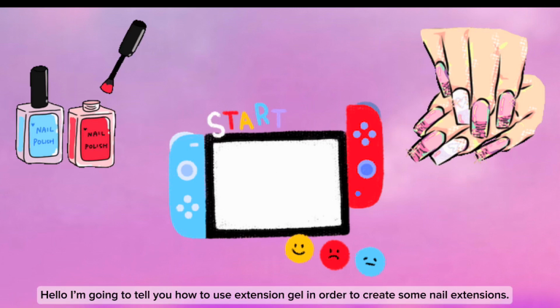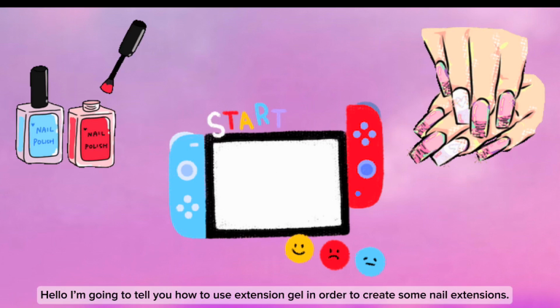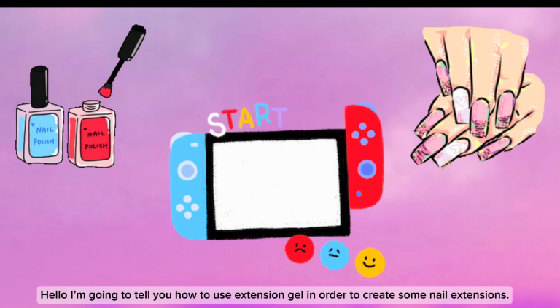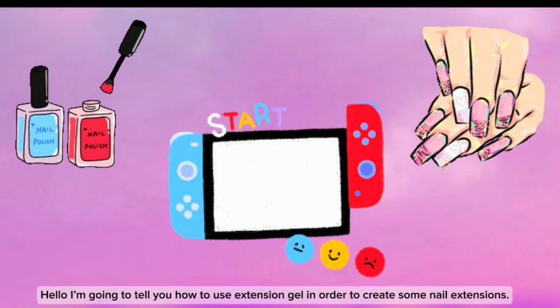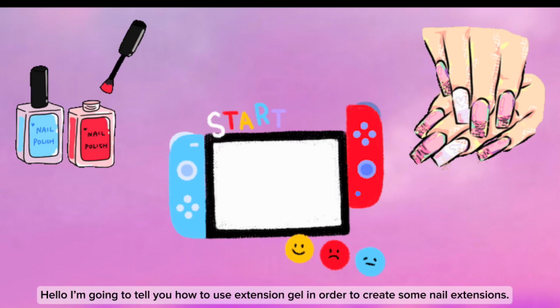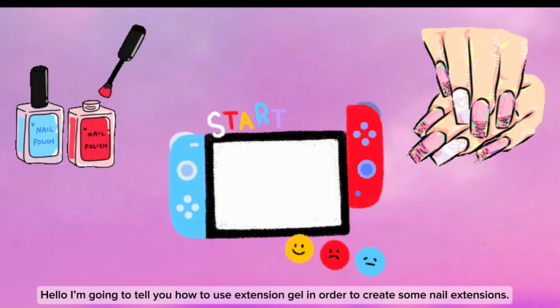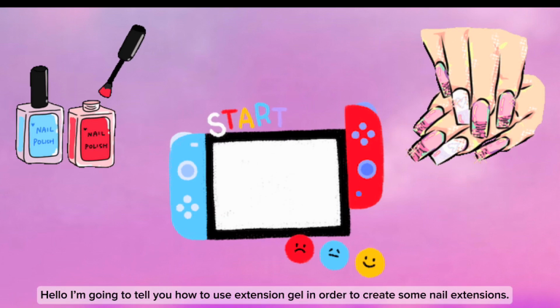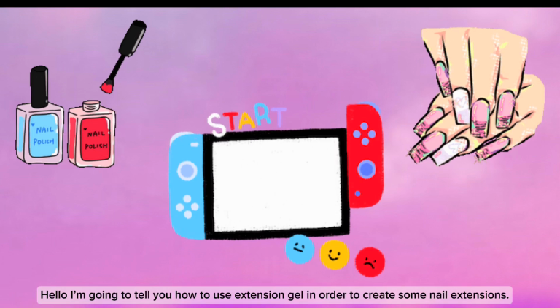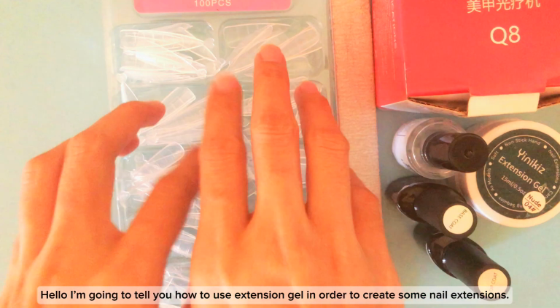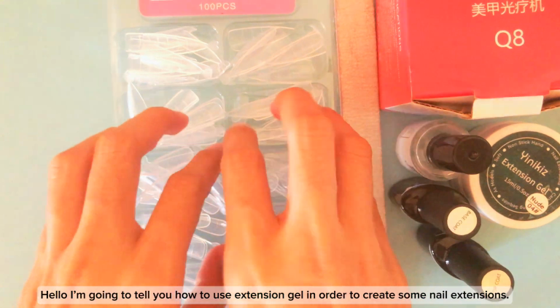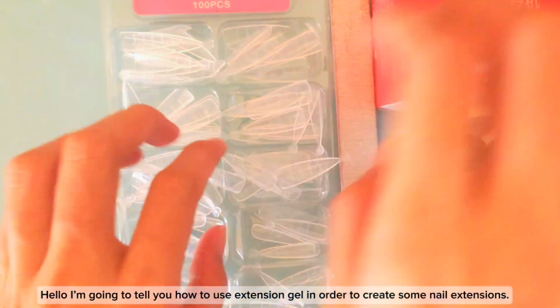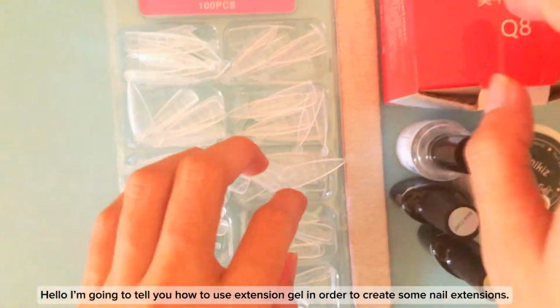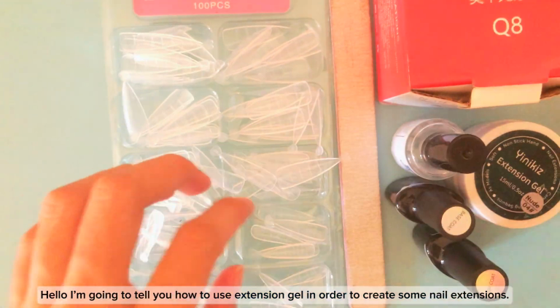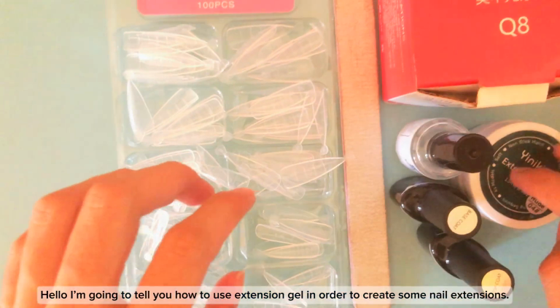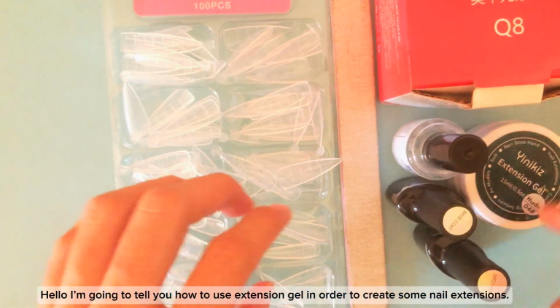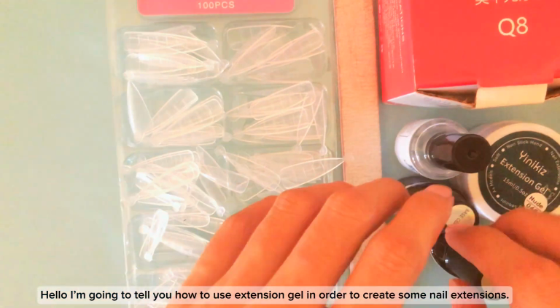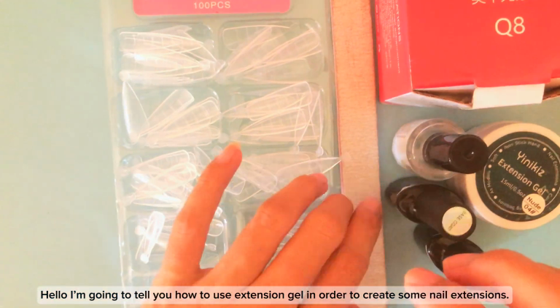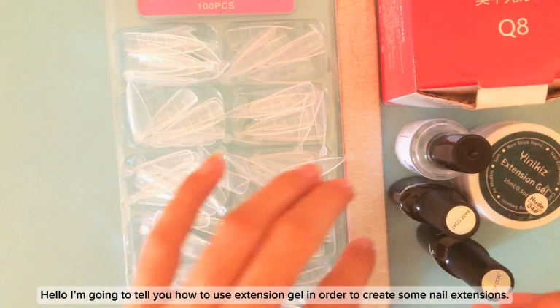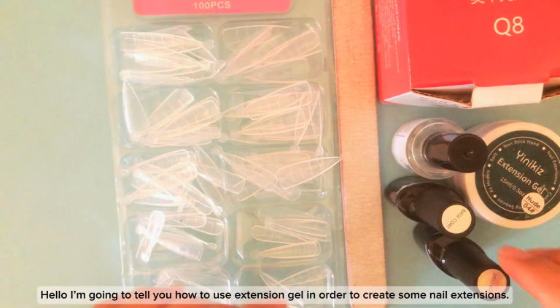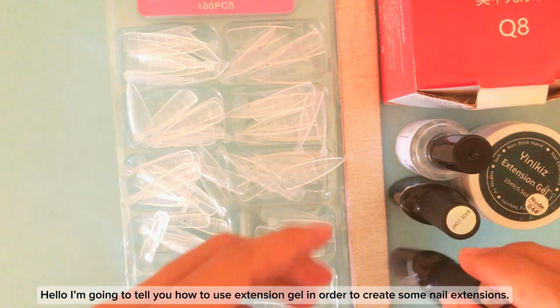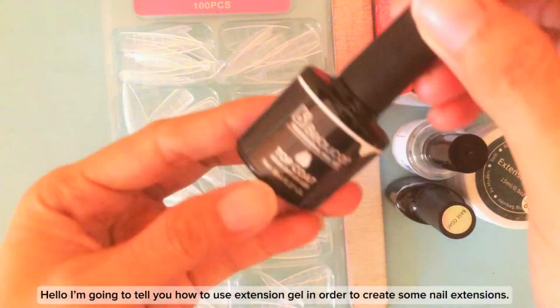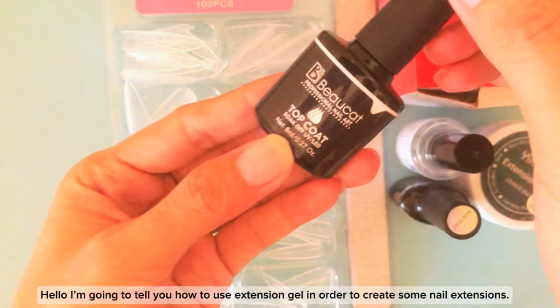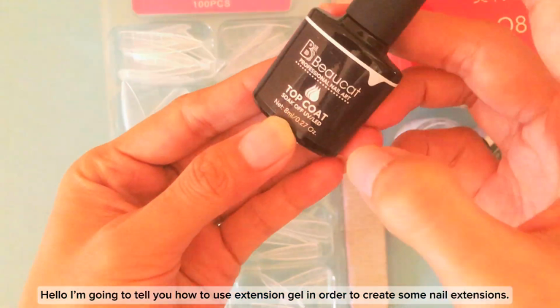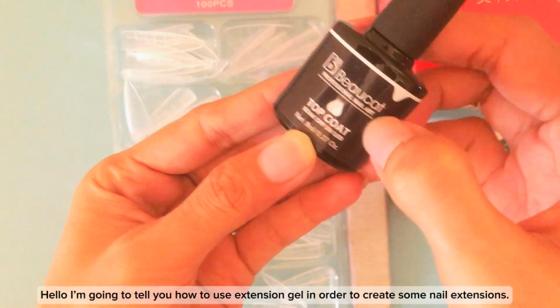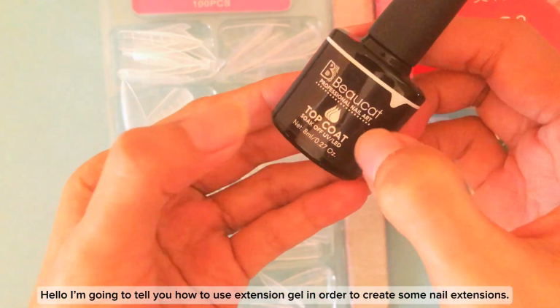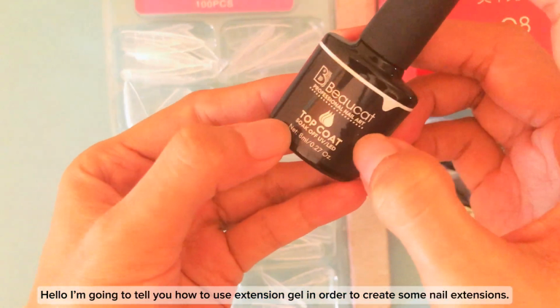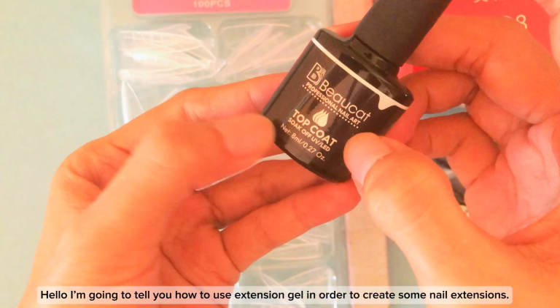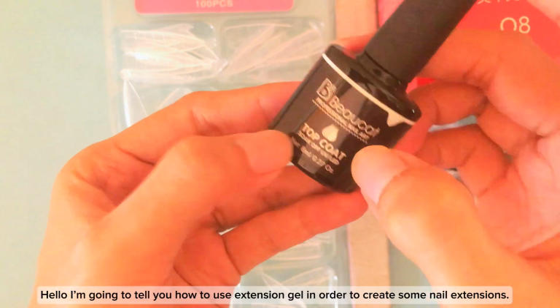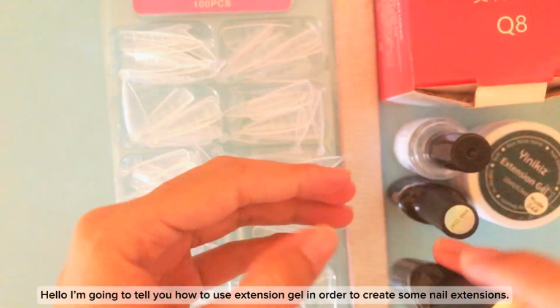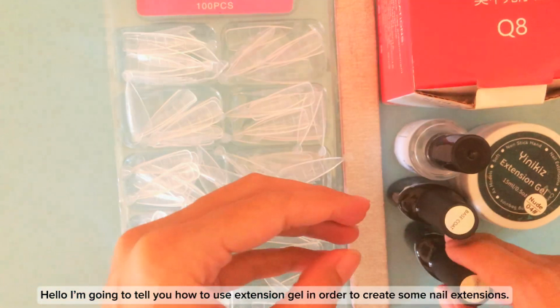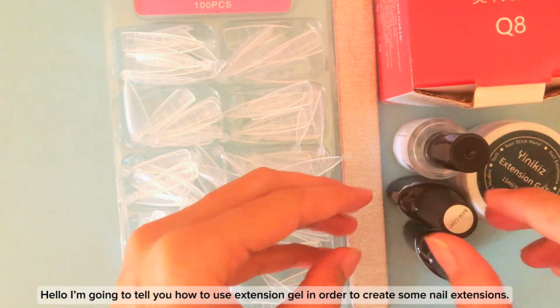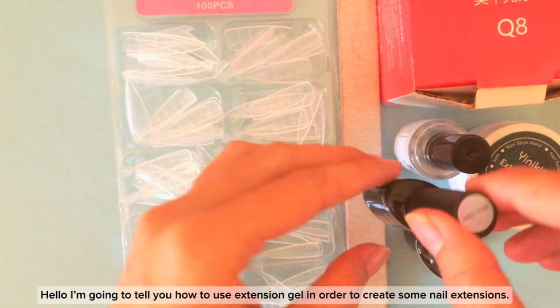Hello, I'm going to tell you how to use extension gel in order to create some nail extensions.